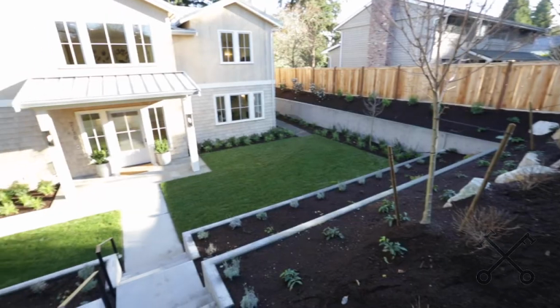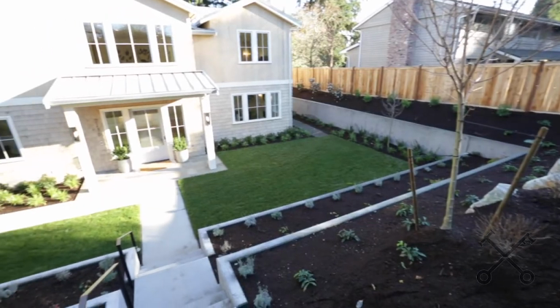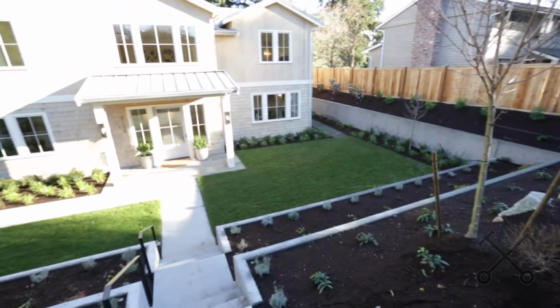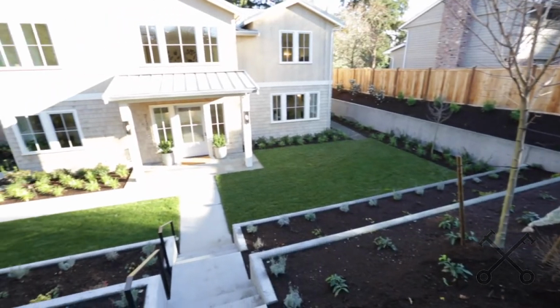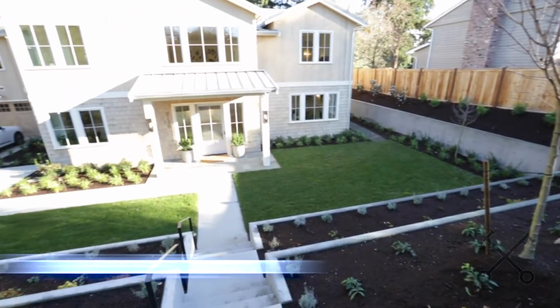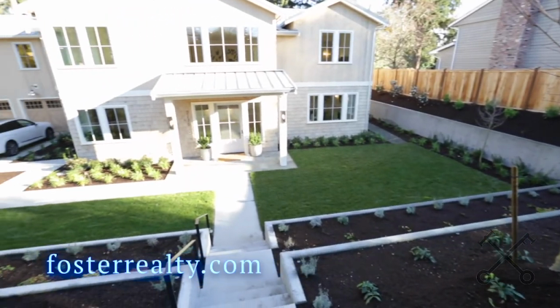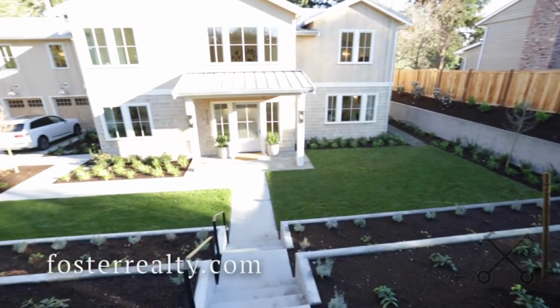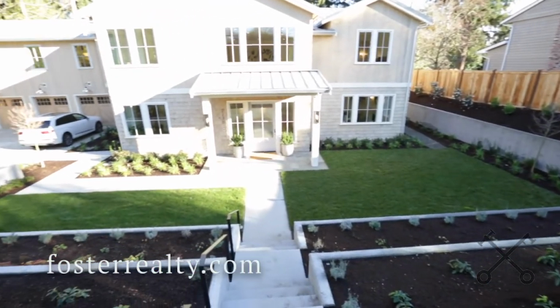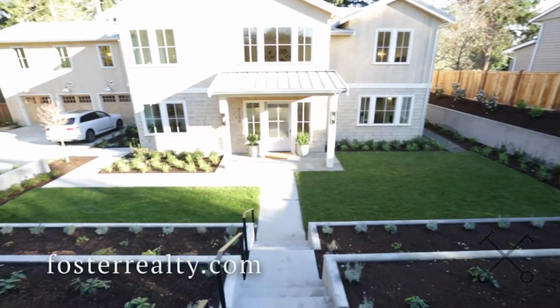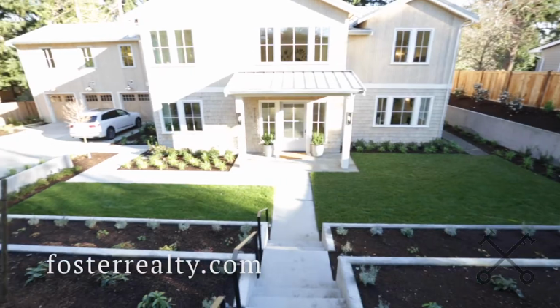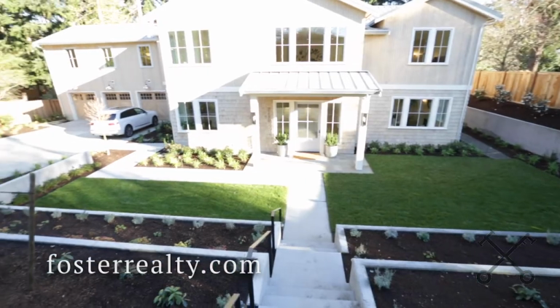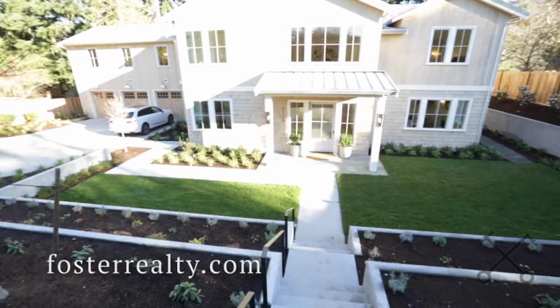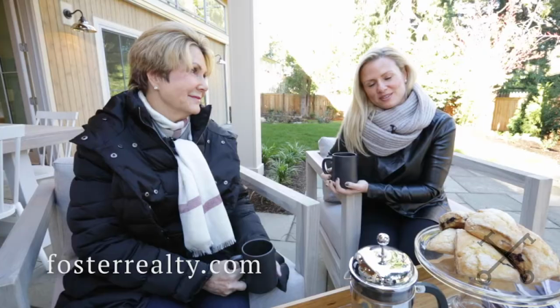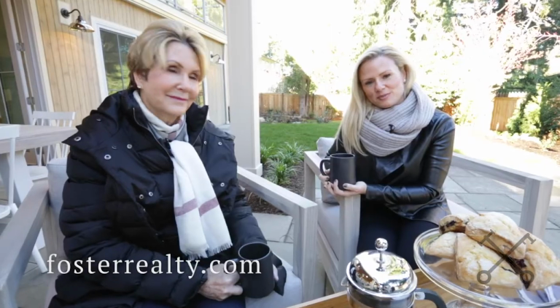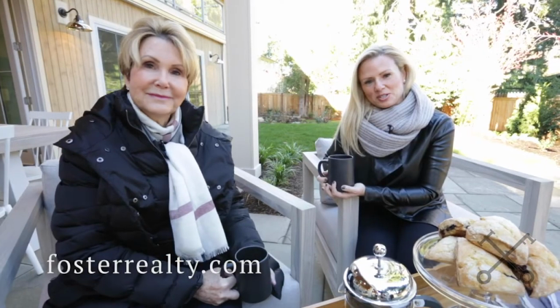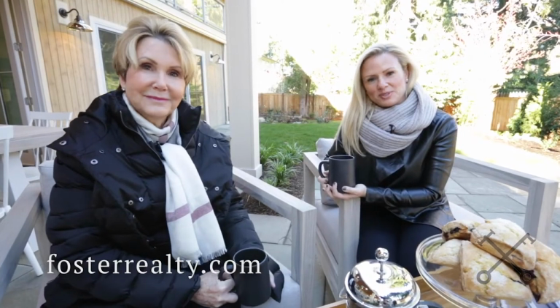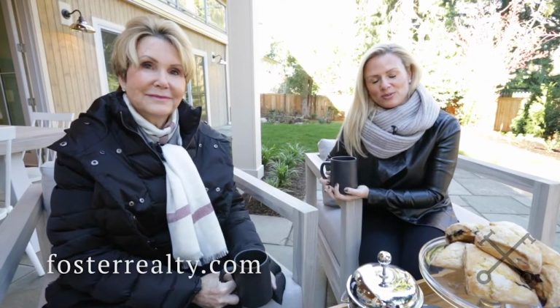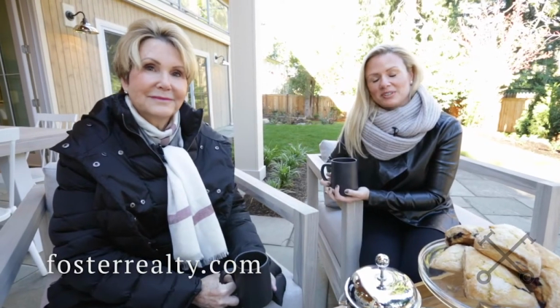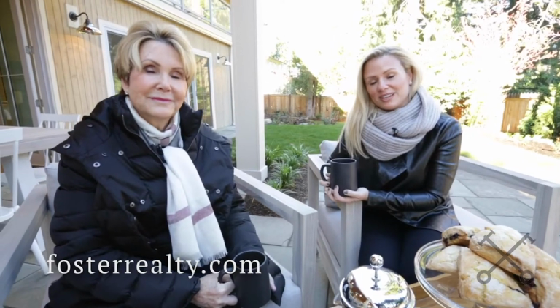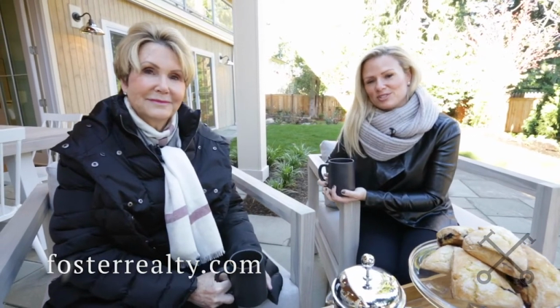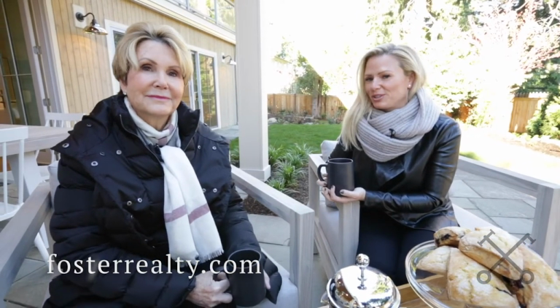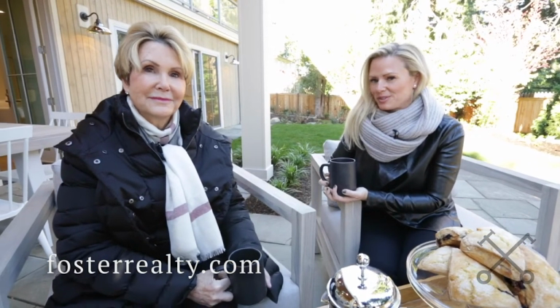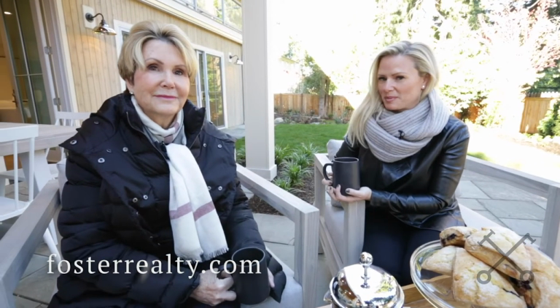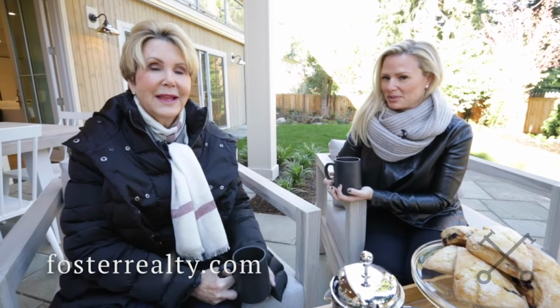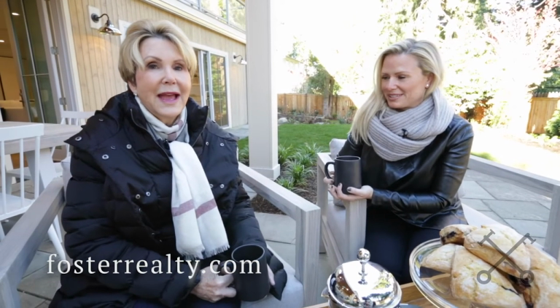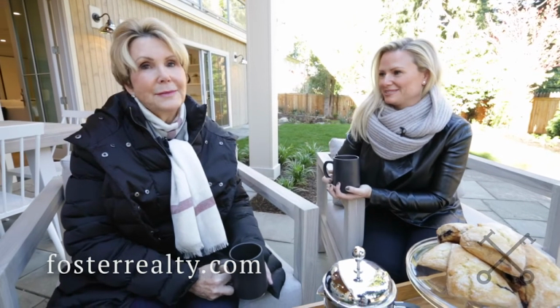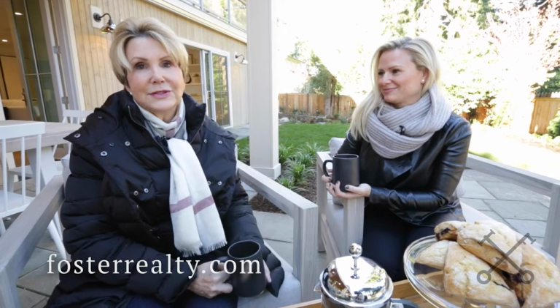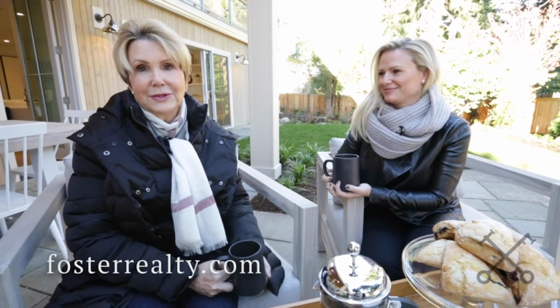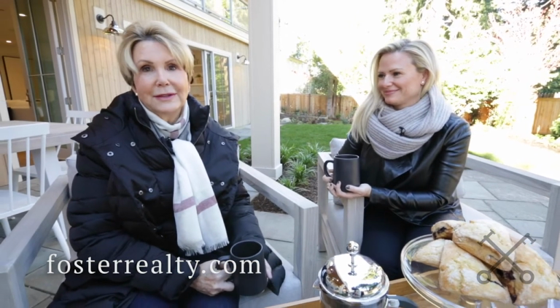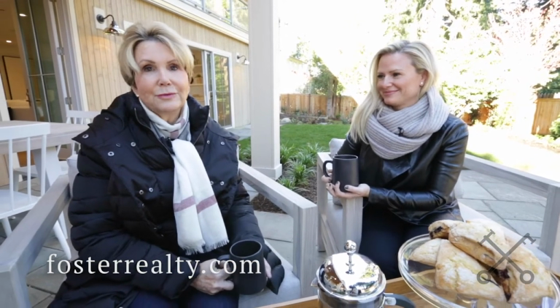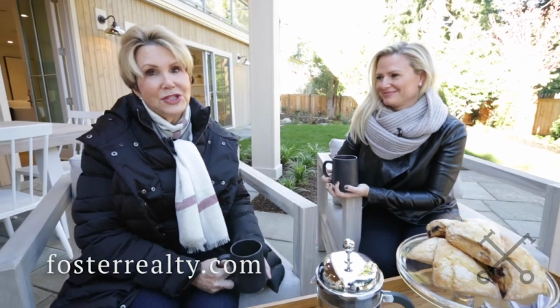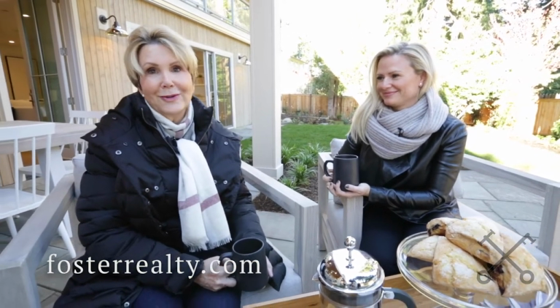For a private tour, reach out to us at the information below. We would love to show you this home in person. Absolutely — reach out.